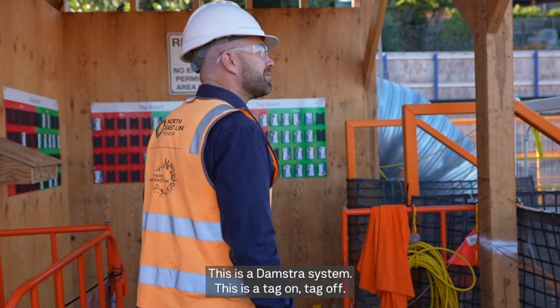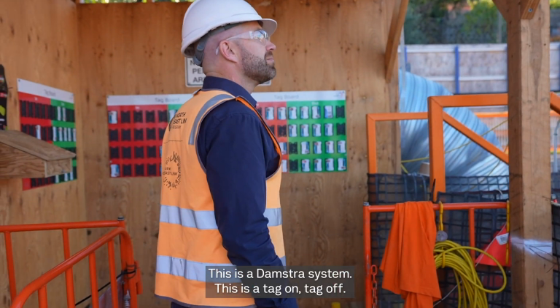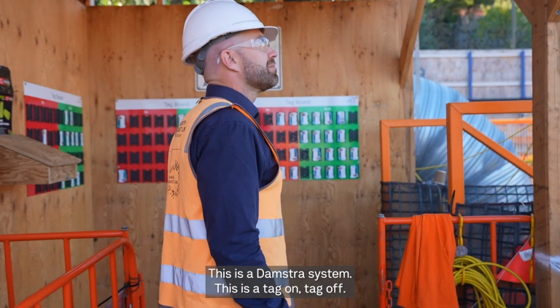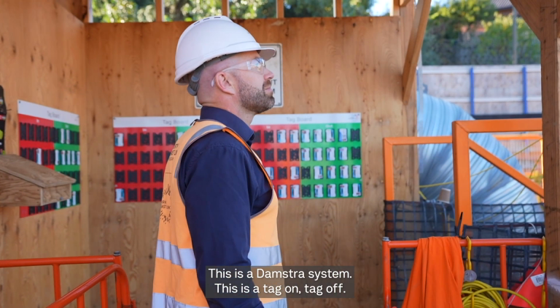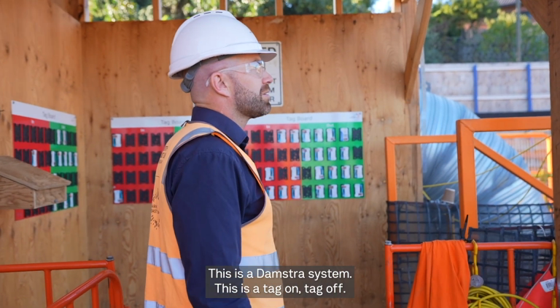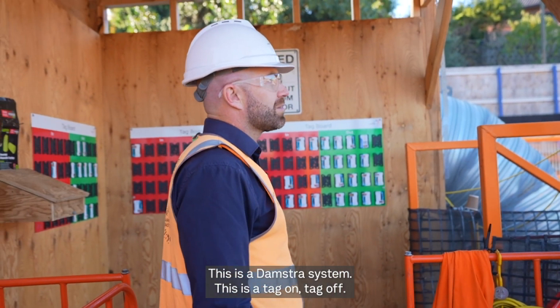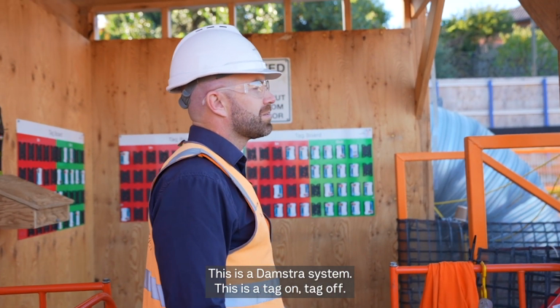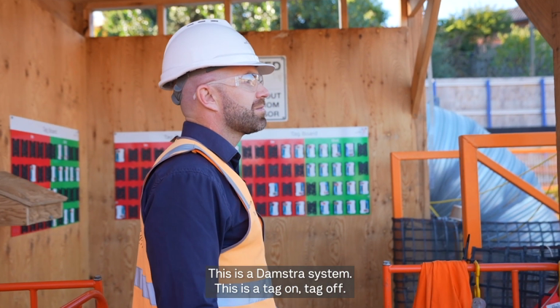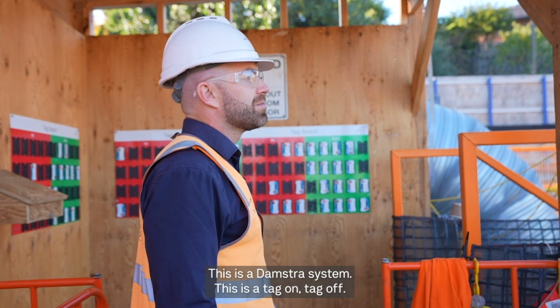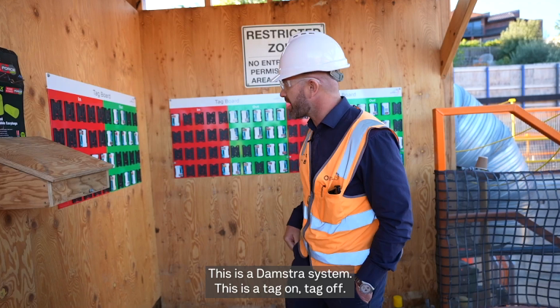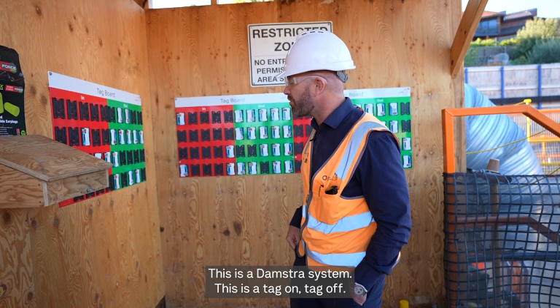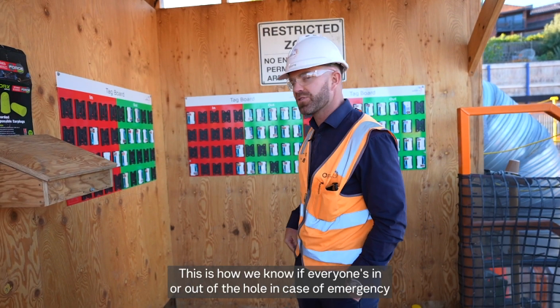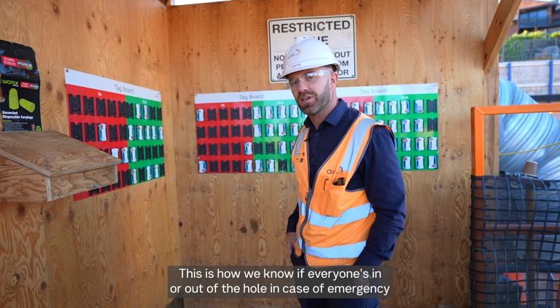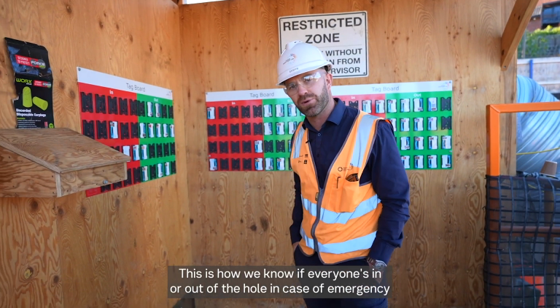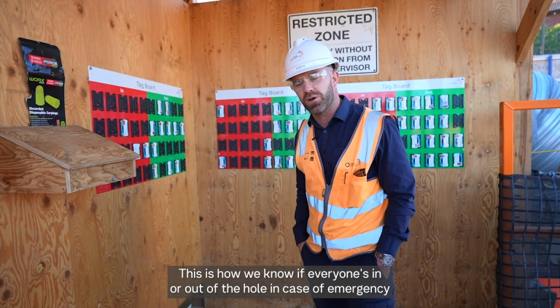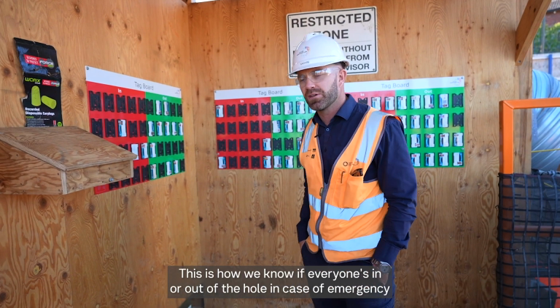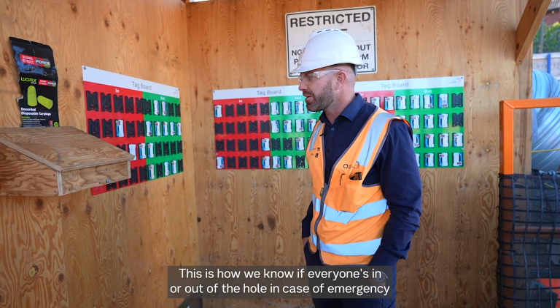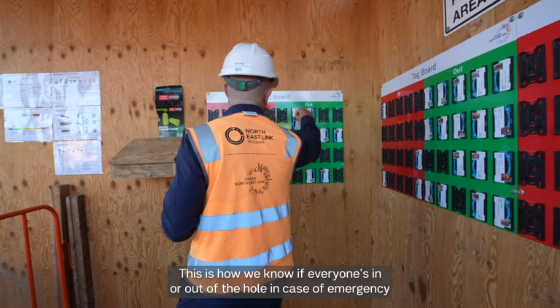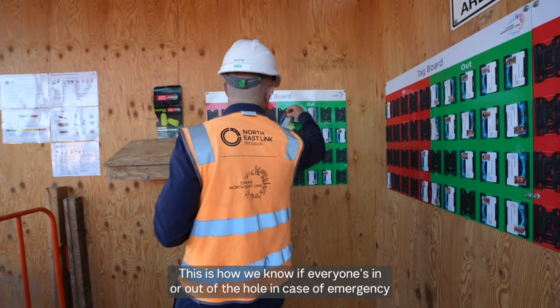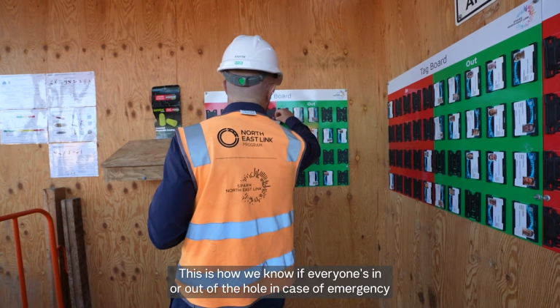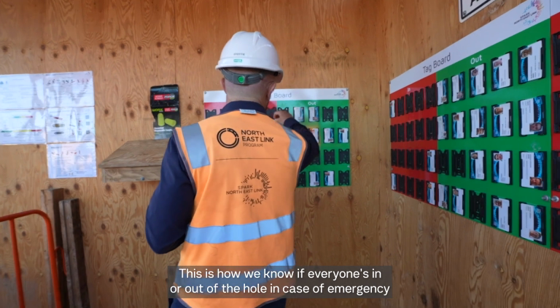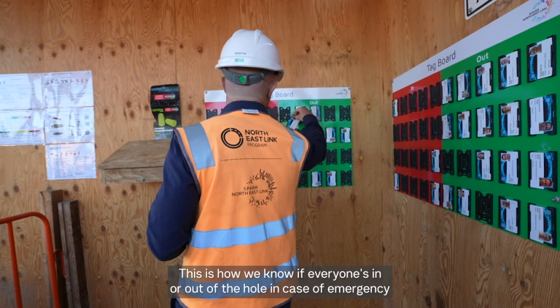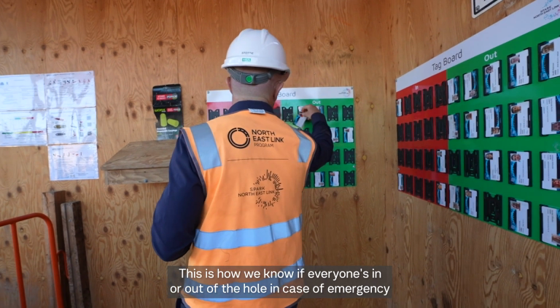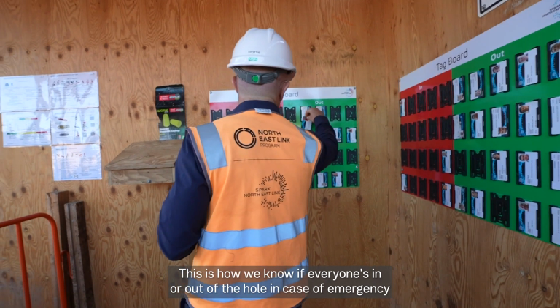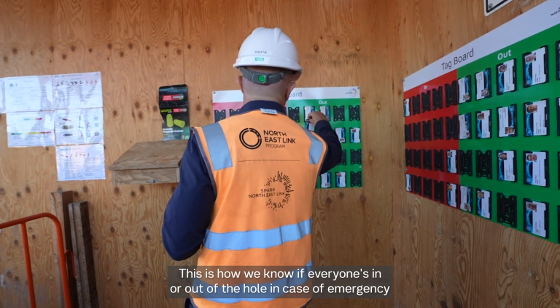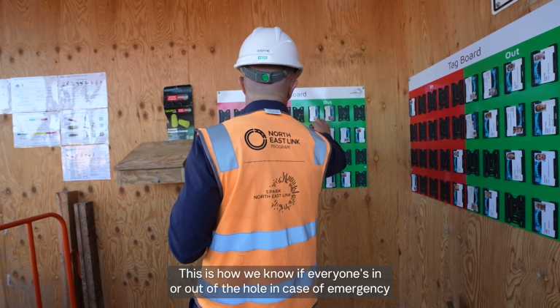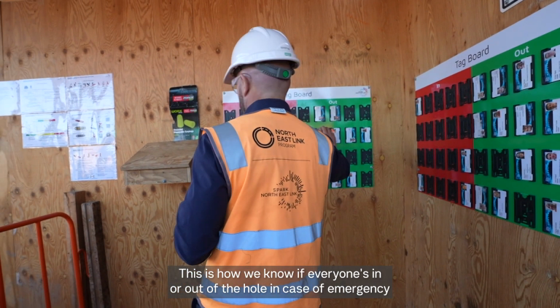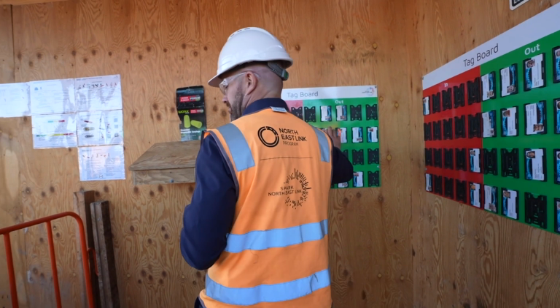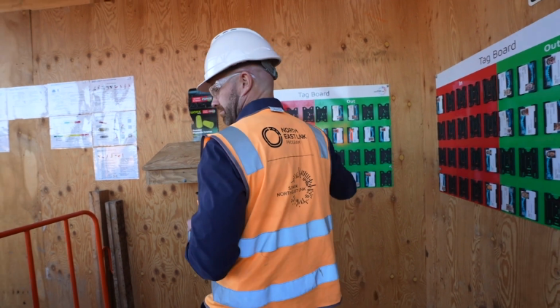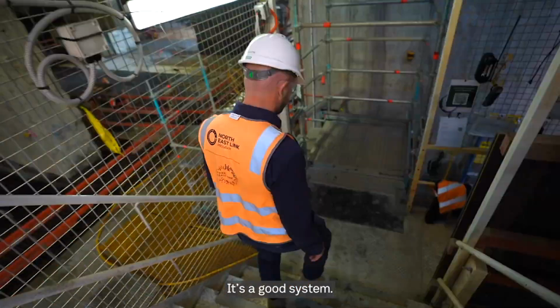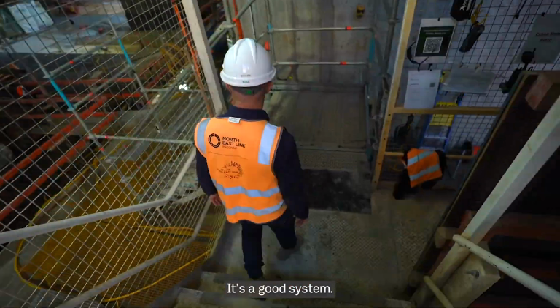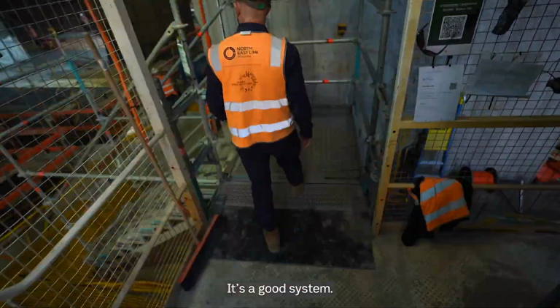This is a damstress system — a tag on tag off. This is how we know if everyone's in or out of the hole in case of emergency. It's a good system.